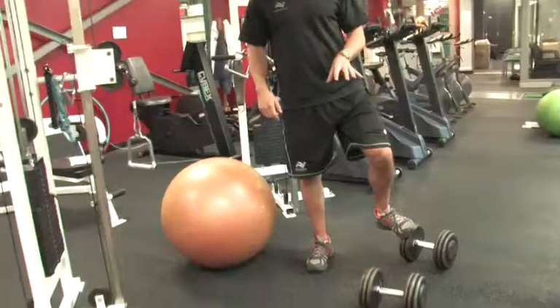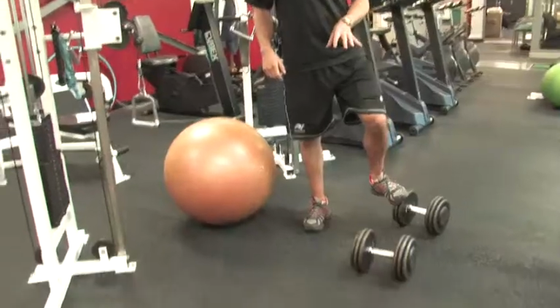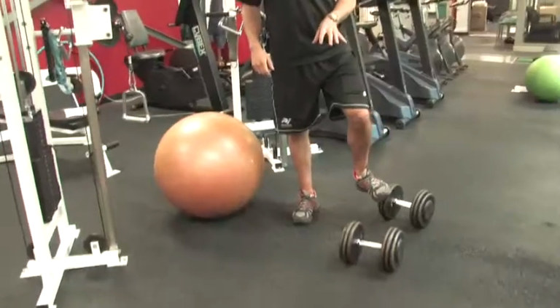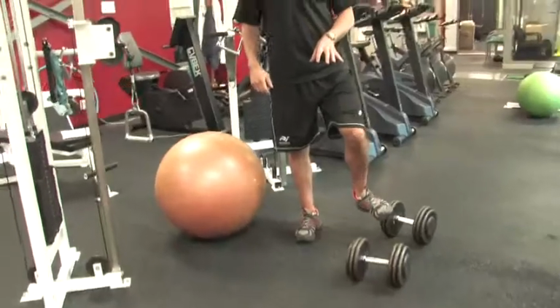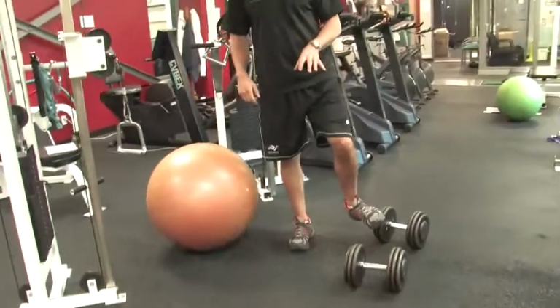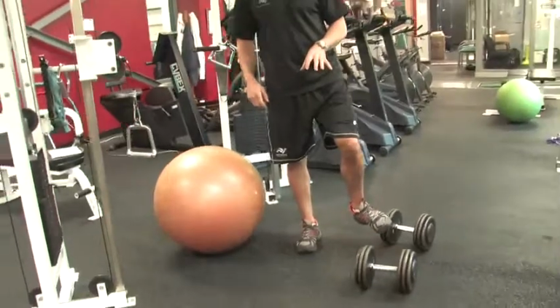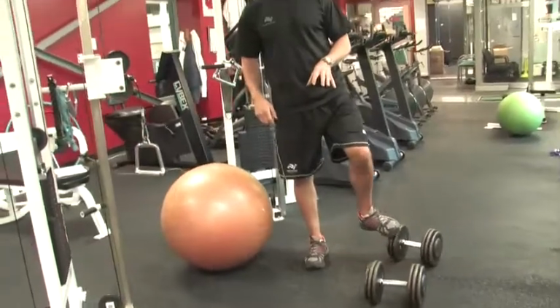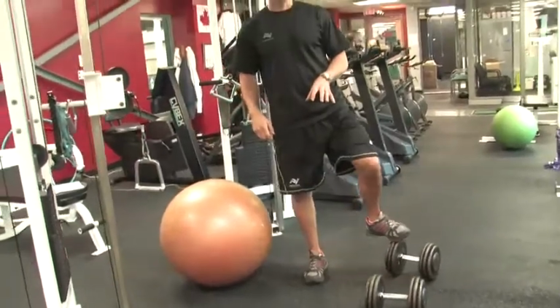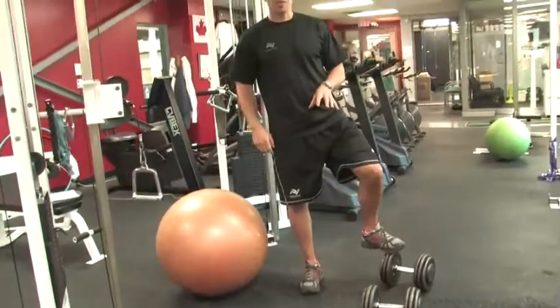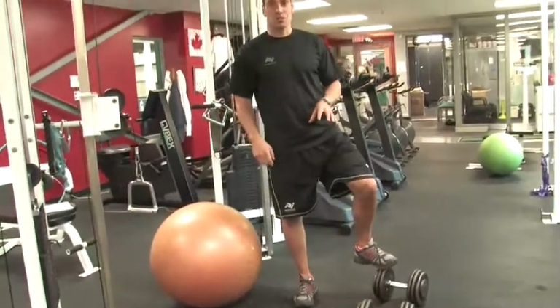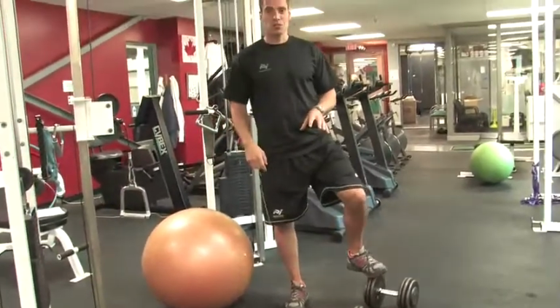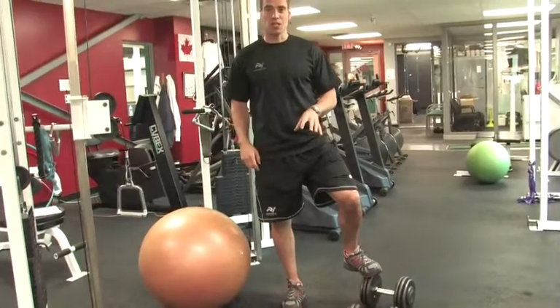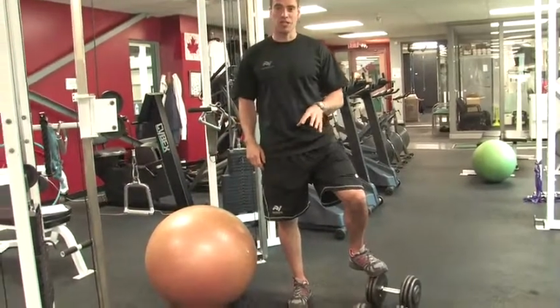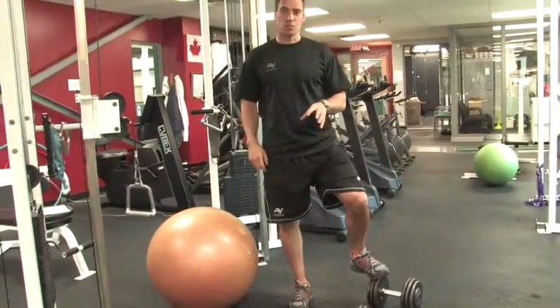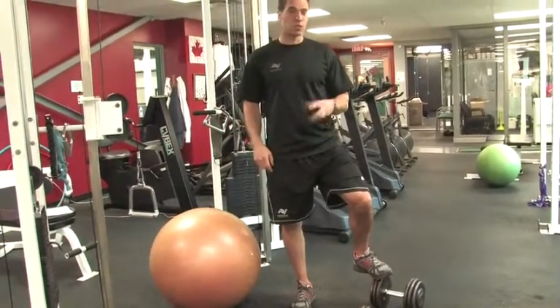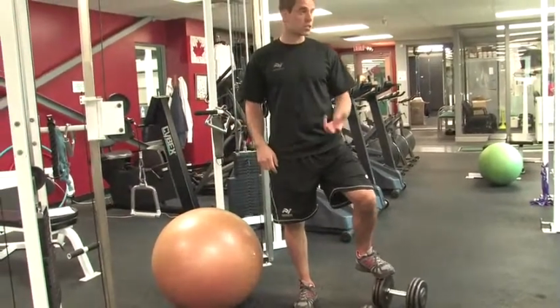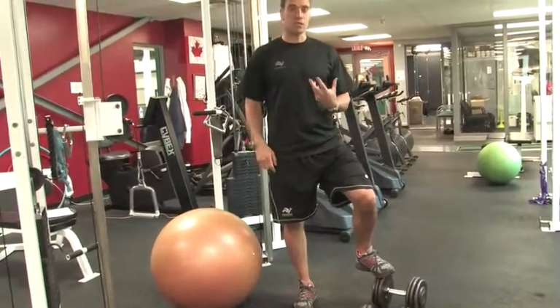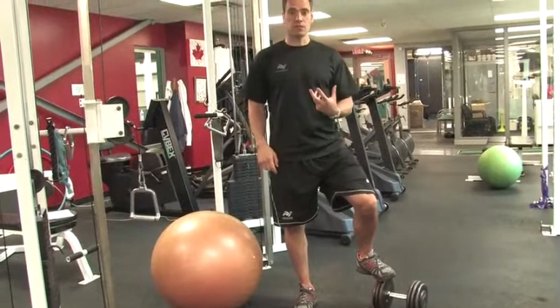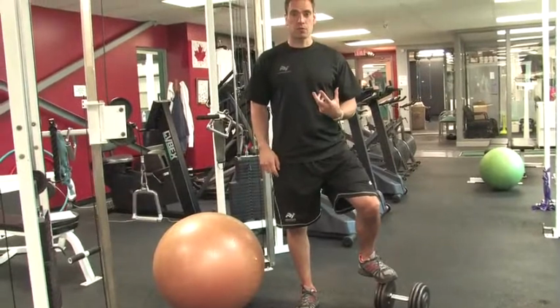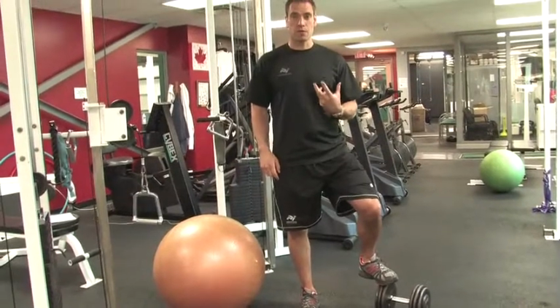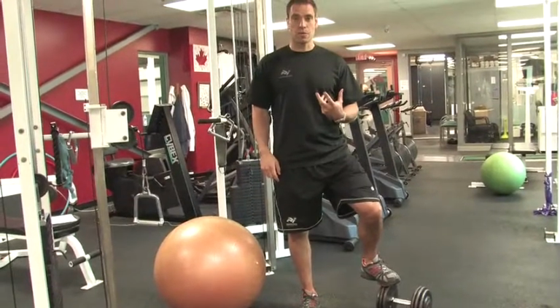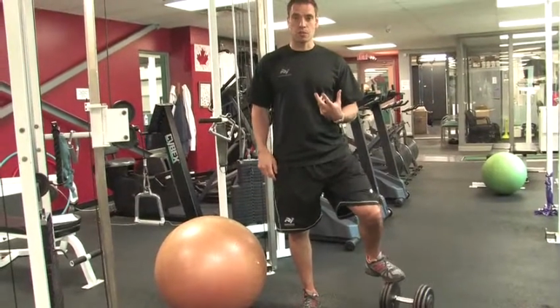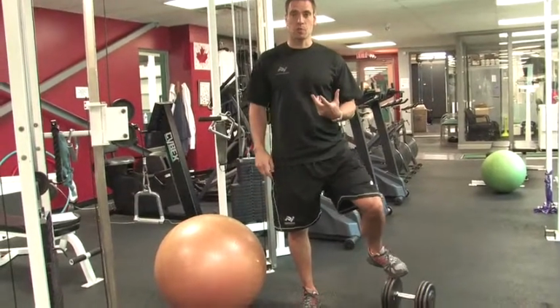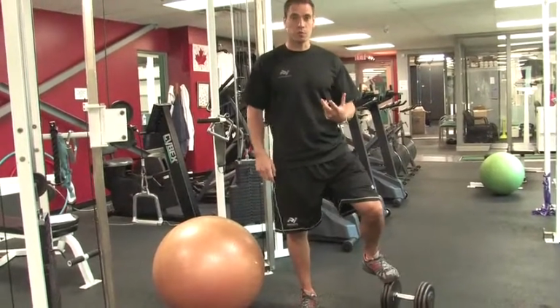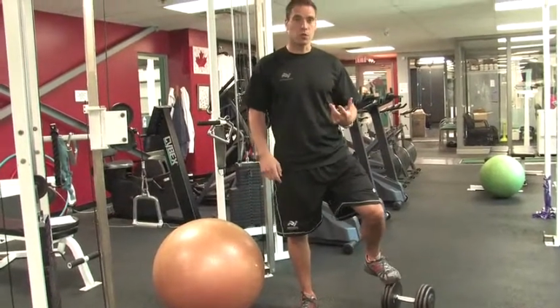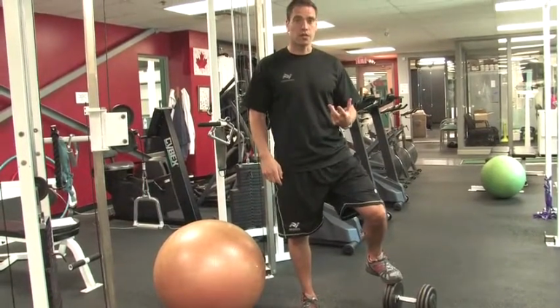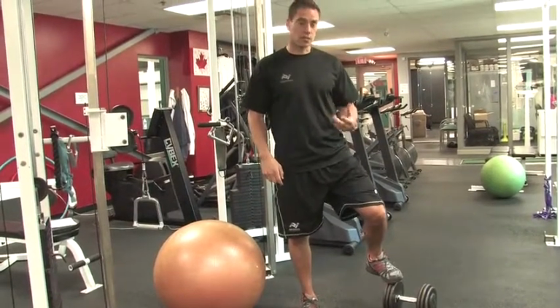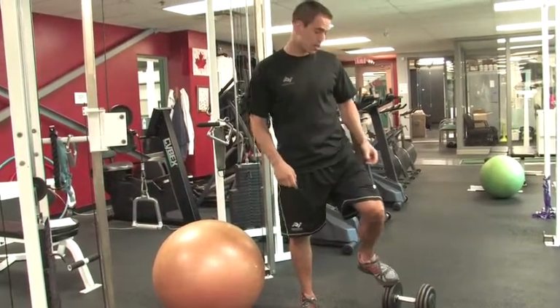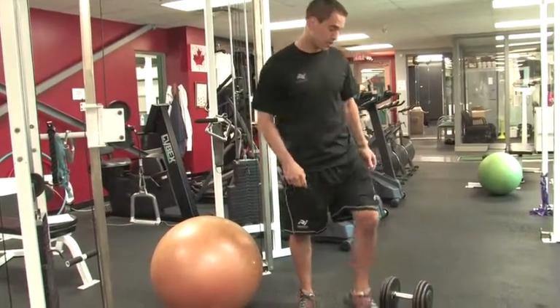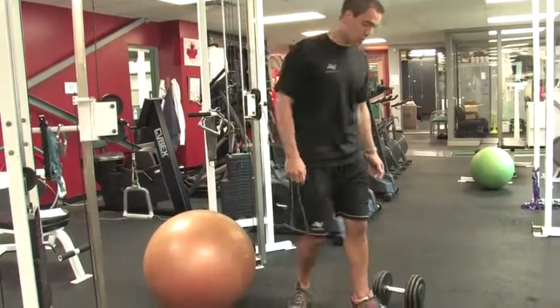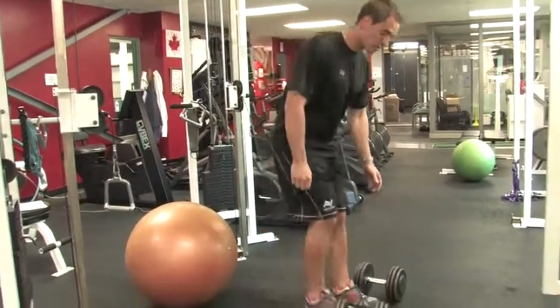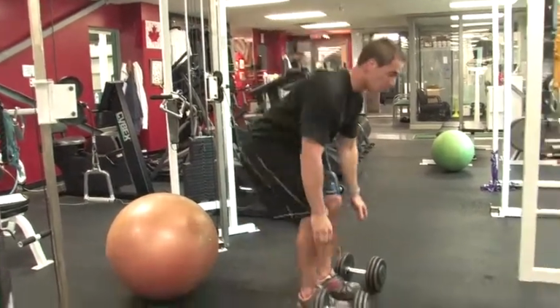When picking up dumbbells, one of my big no-no's for clients is make sure you don't just lift up with your back, but actually perform a squat to lift the weights up.